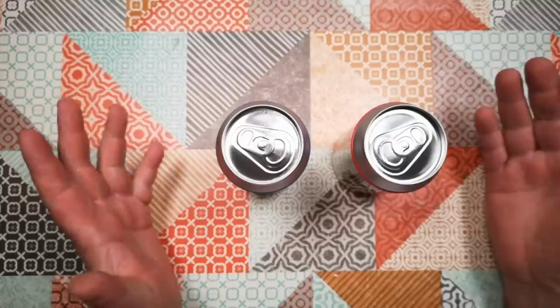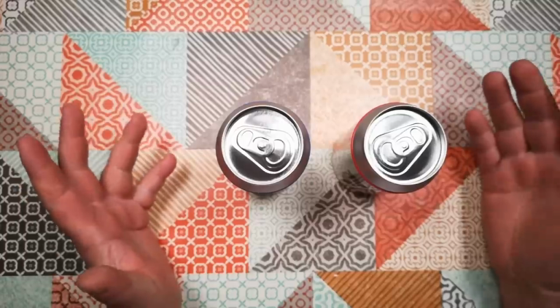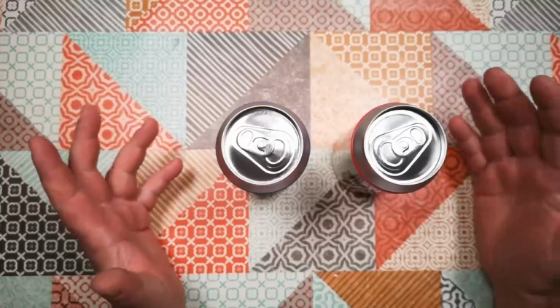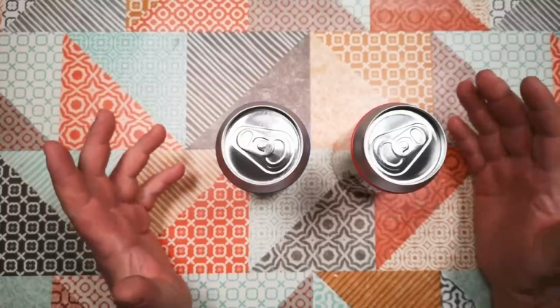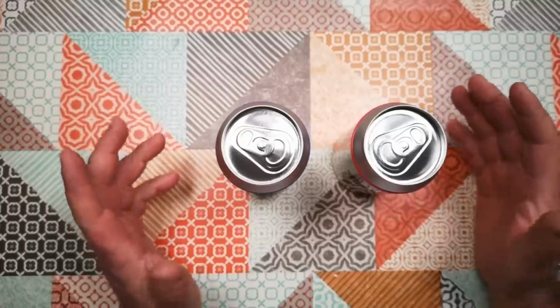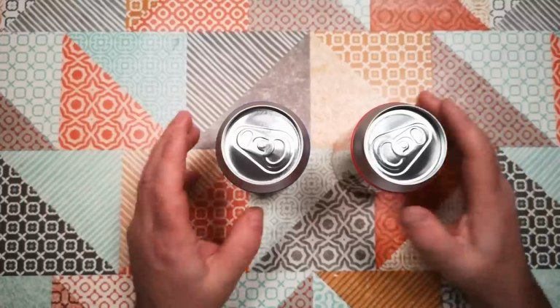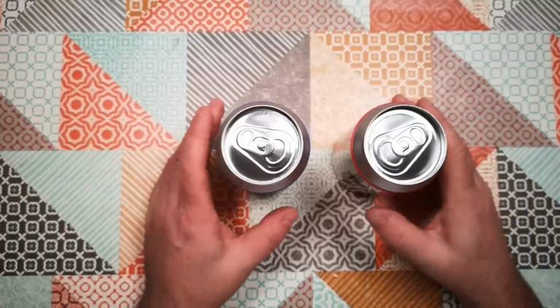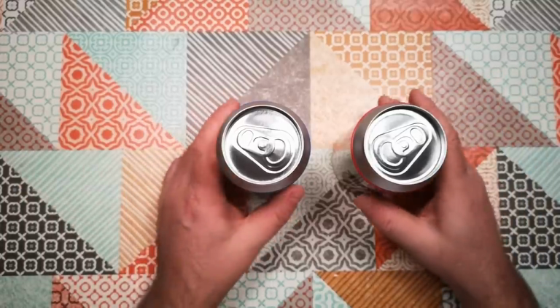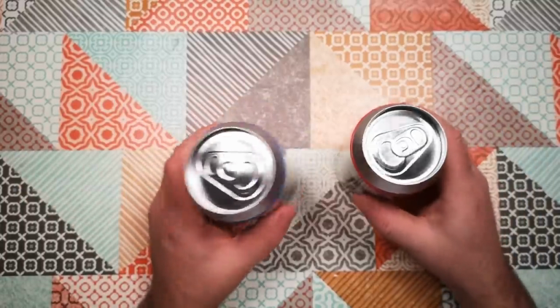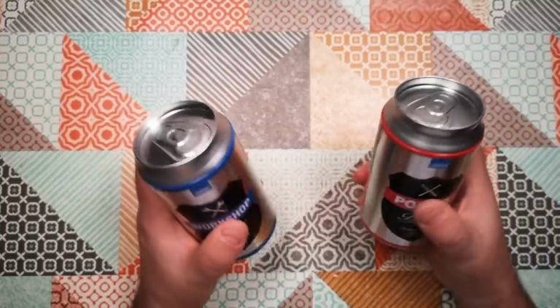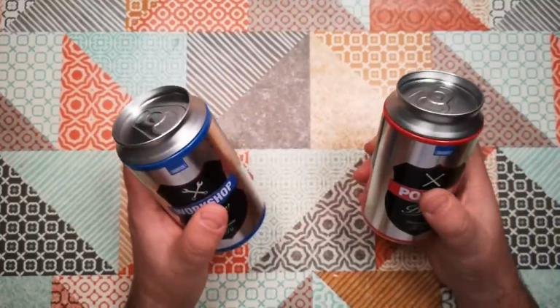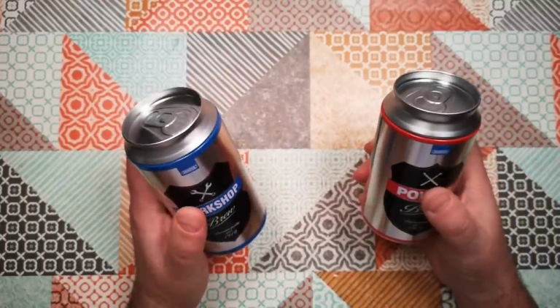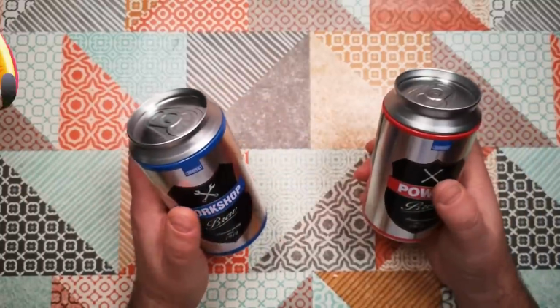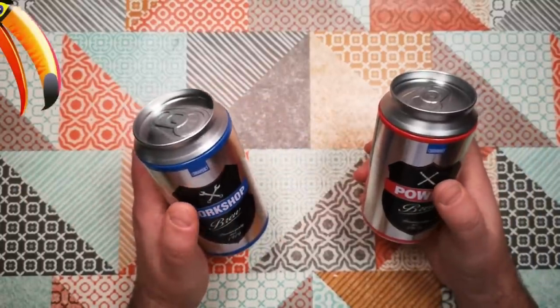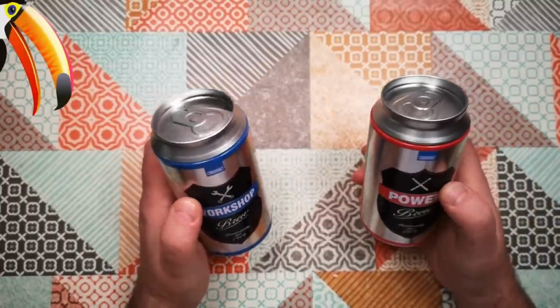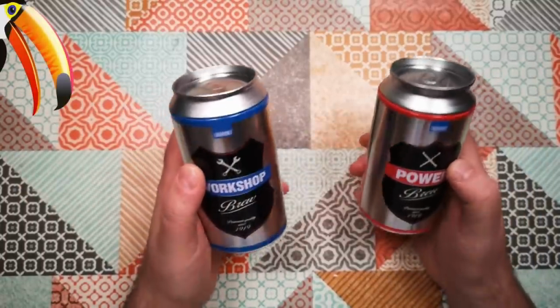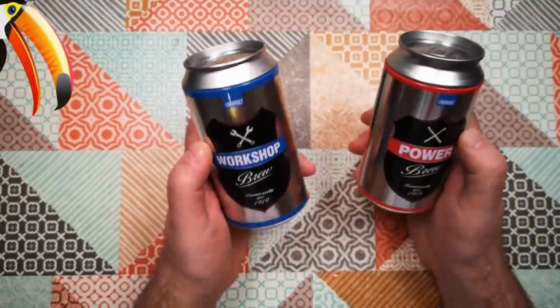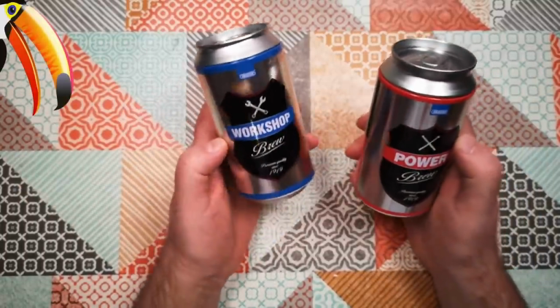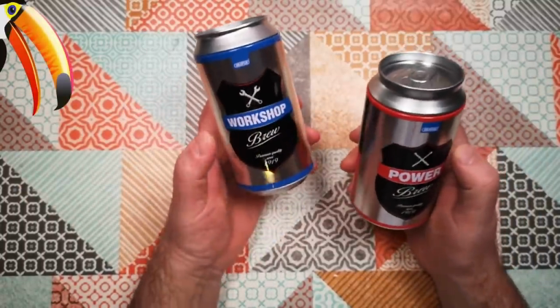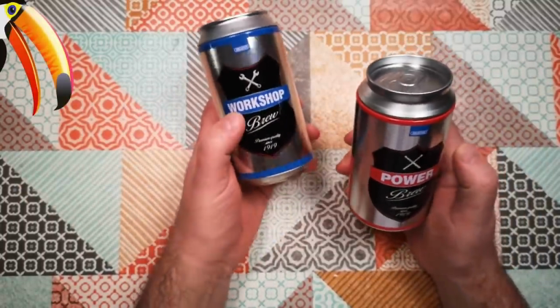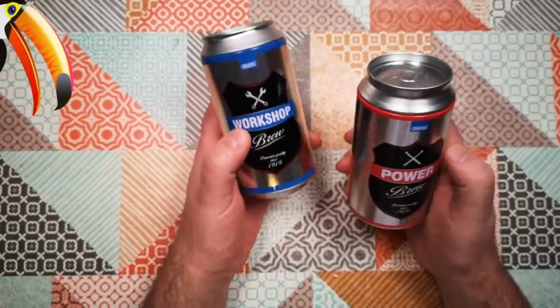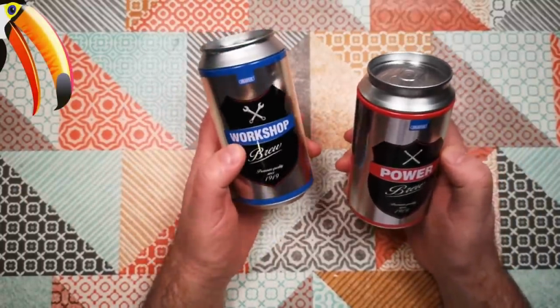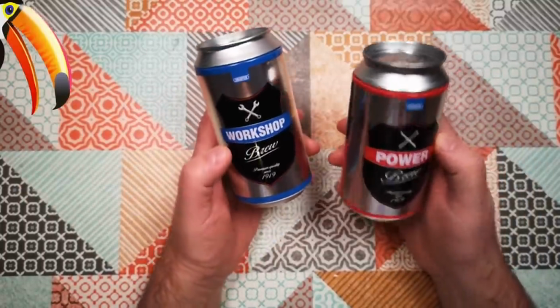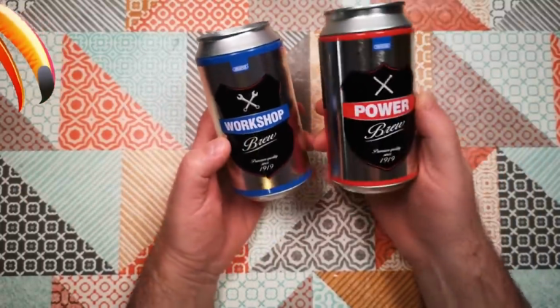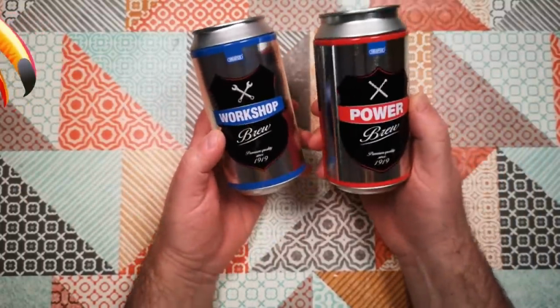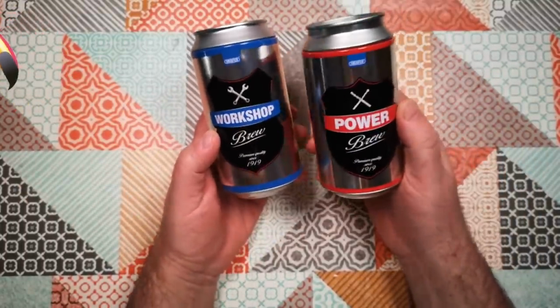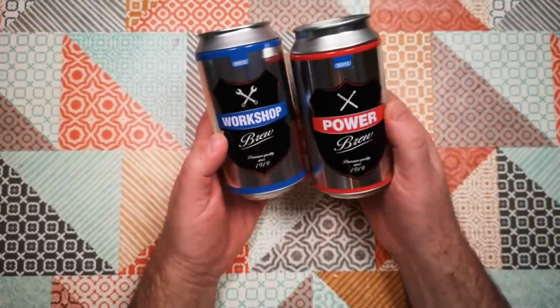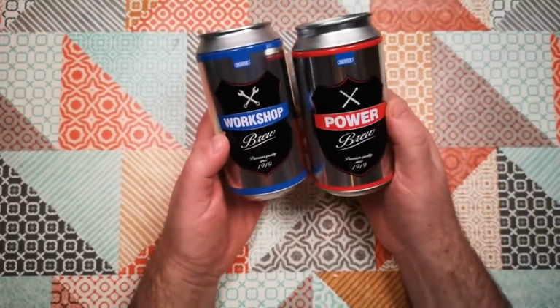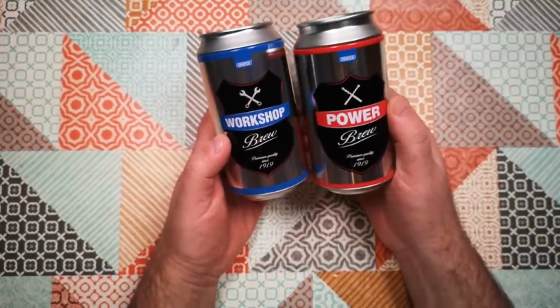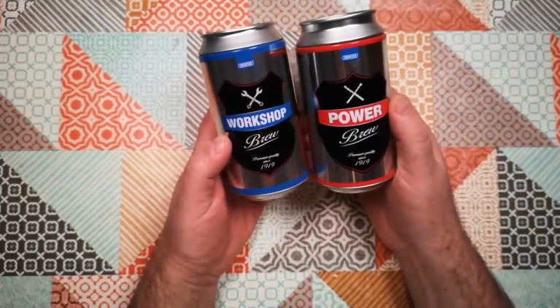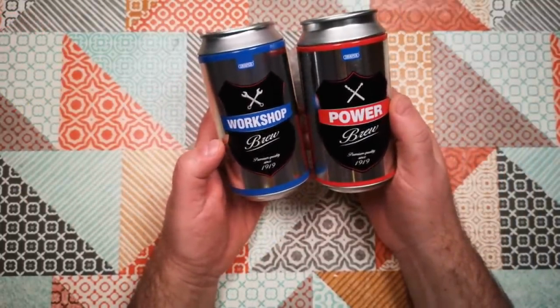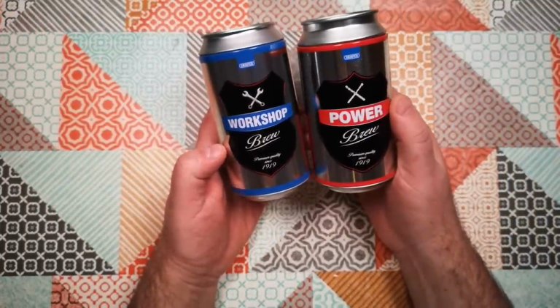Welcome back to Weird Stuff in a Can. Today we've got a two-can special: we've got Workshop Brew and Power Brew.